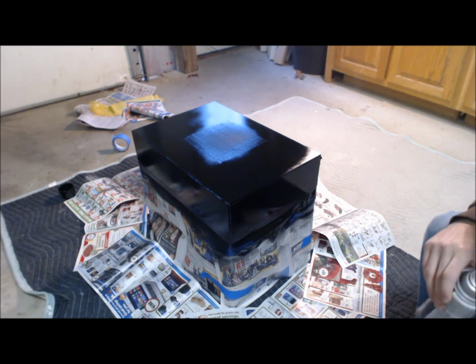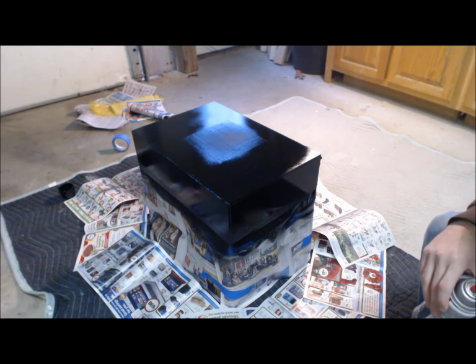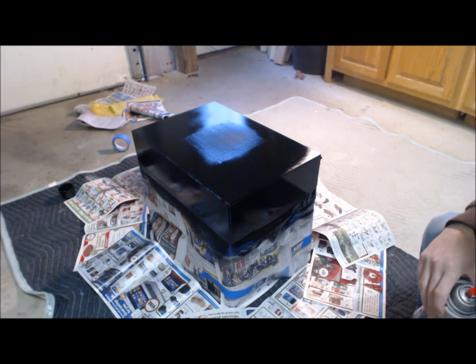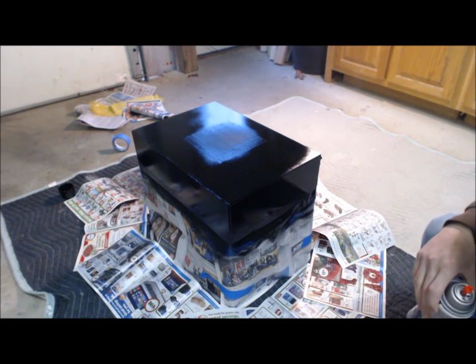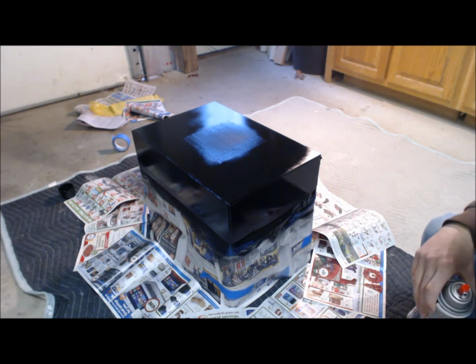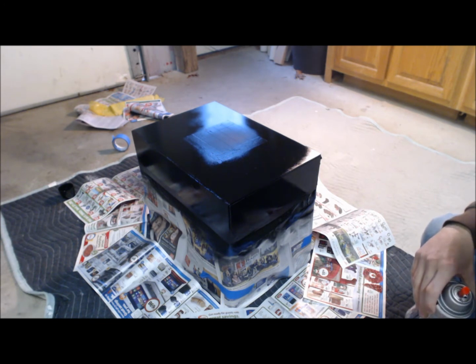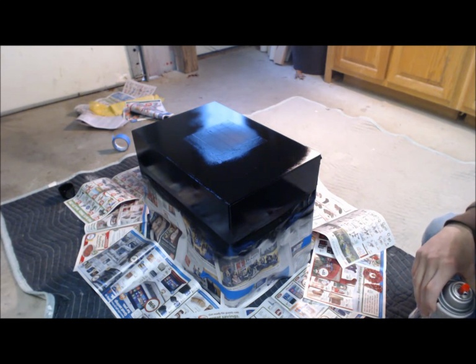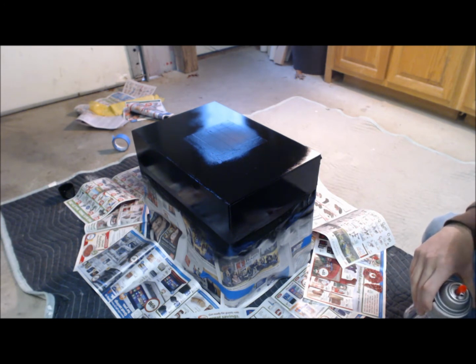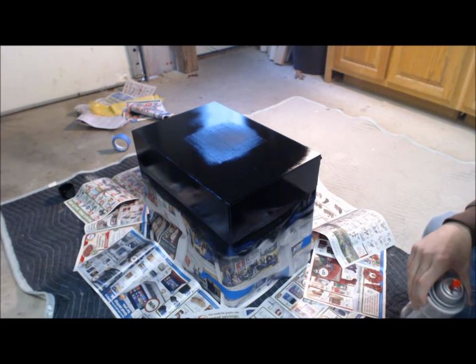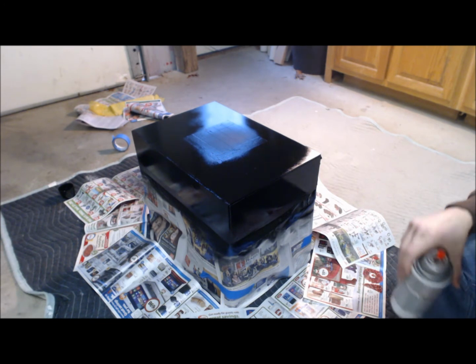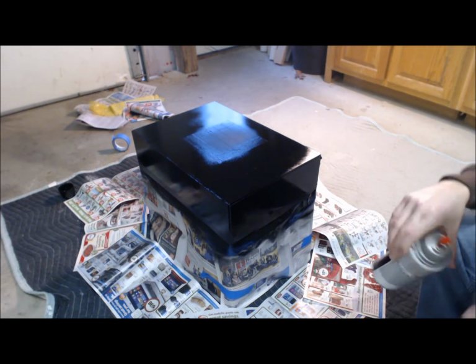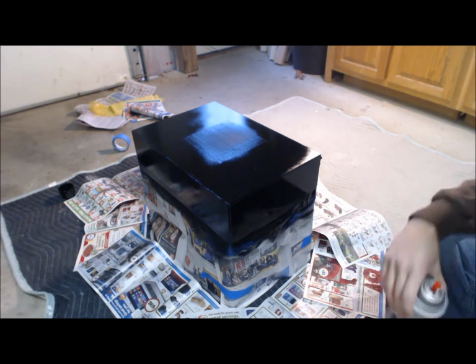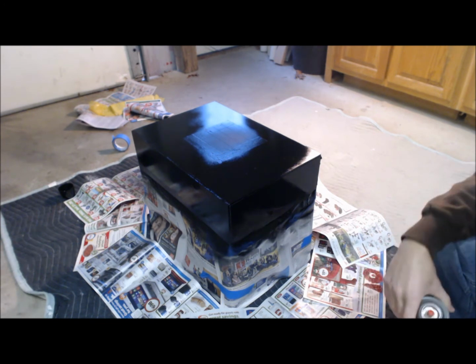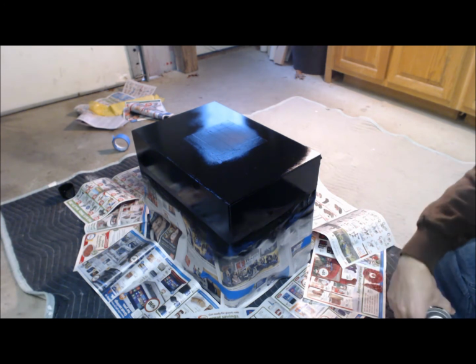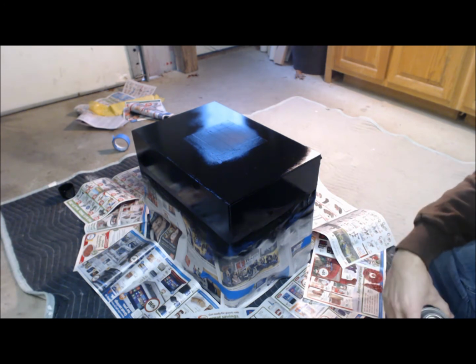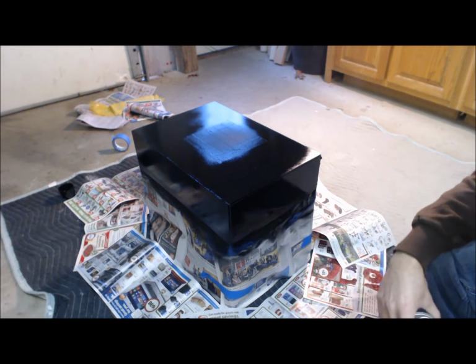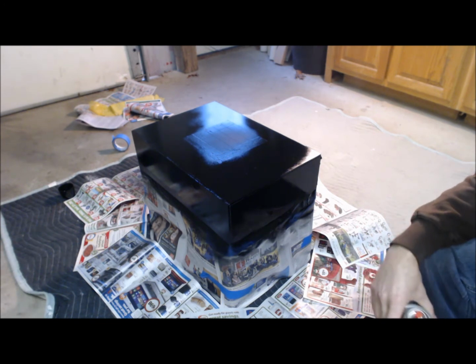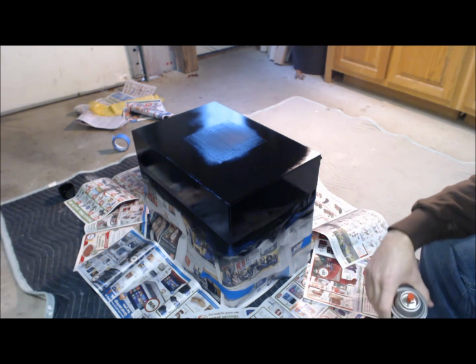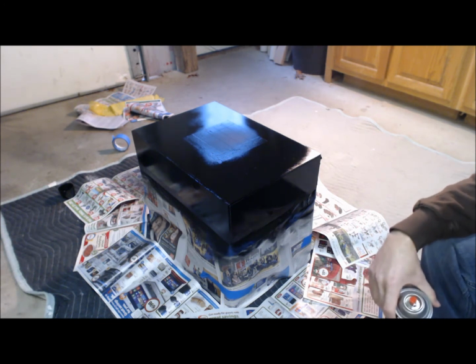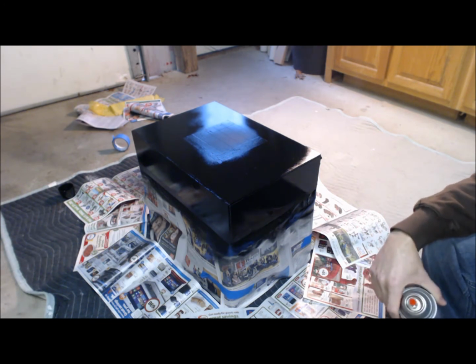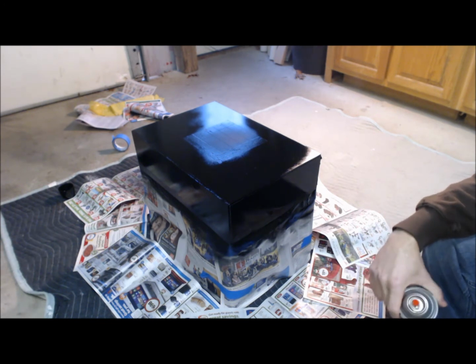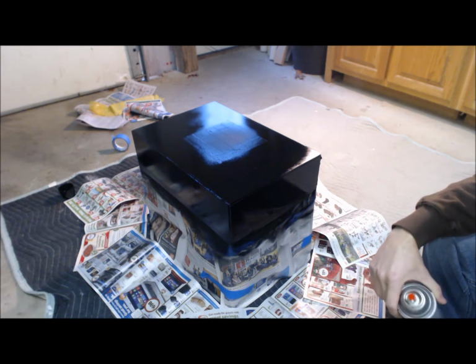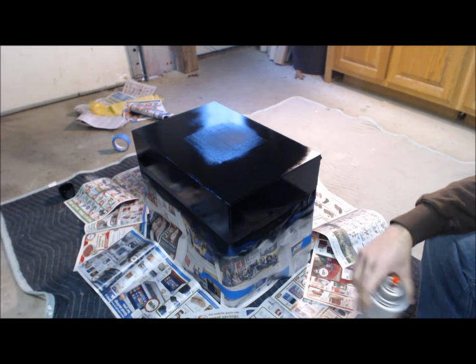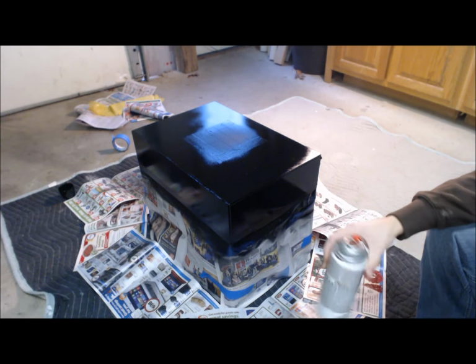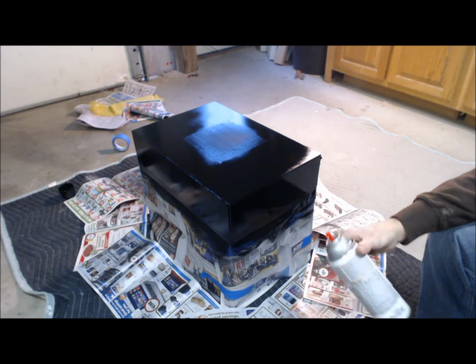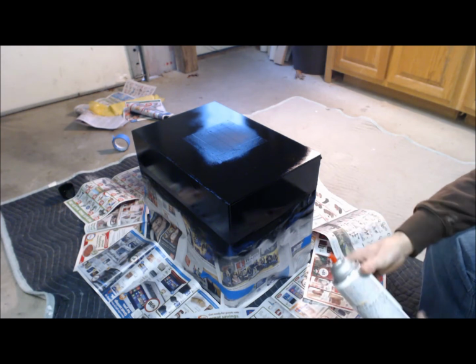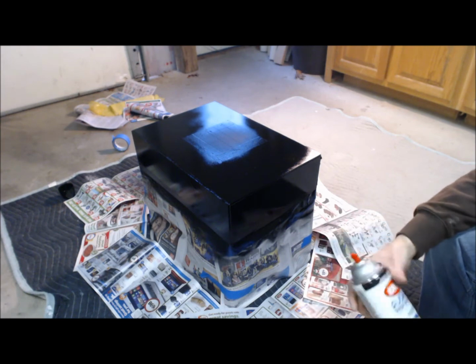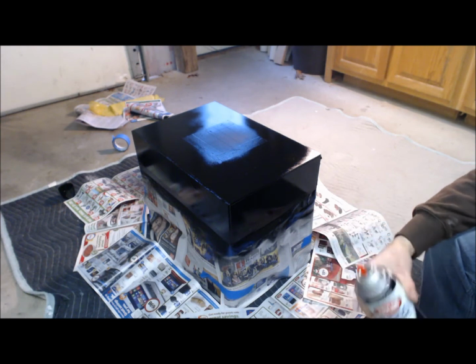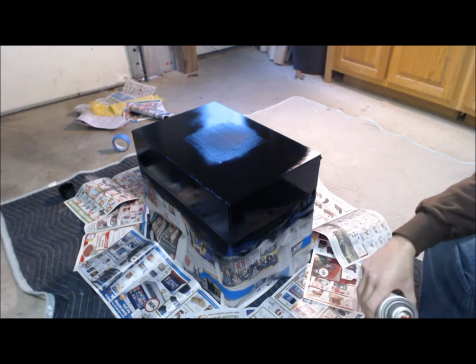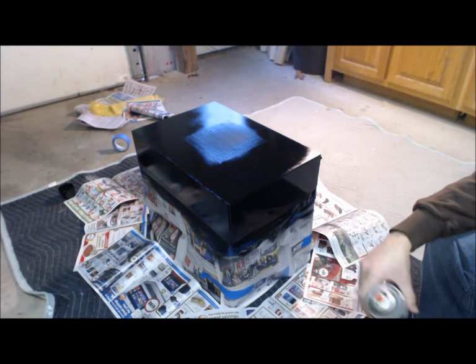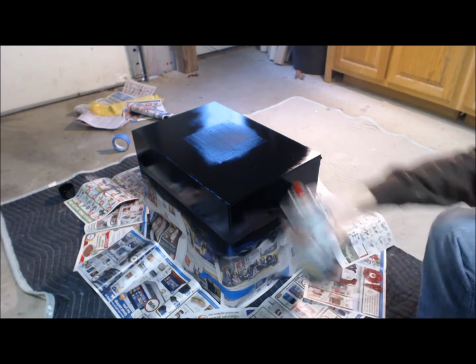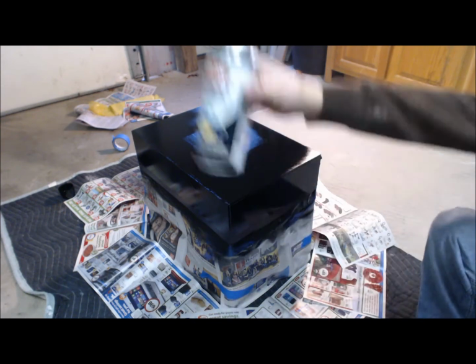Alright, that's my second coat. I'm going to go ahead and let this dry for another 15 to 20 minutes and I'll get back to you.